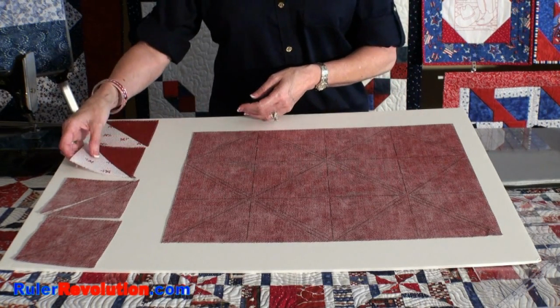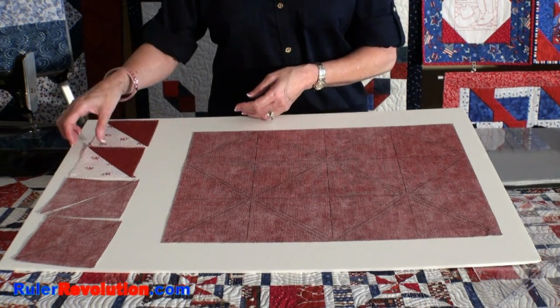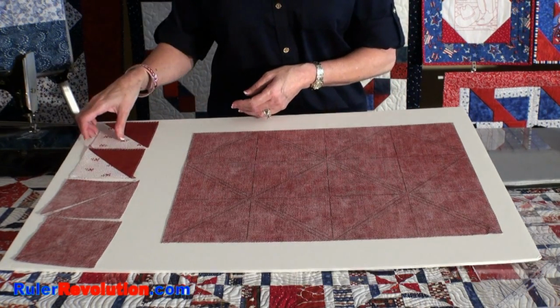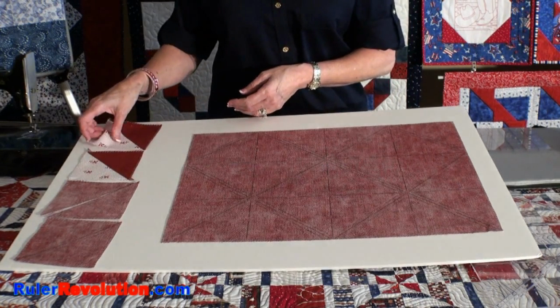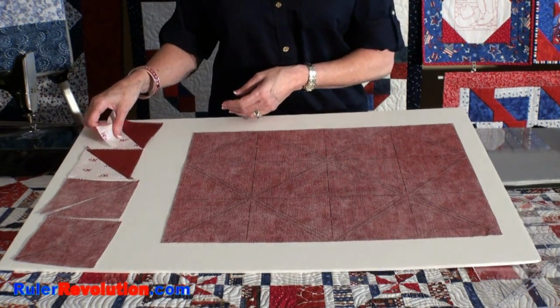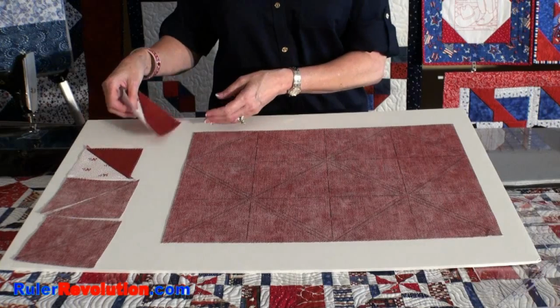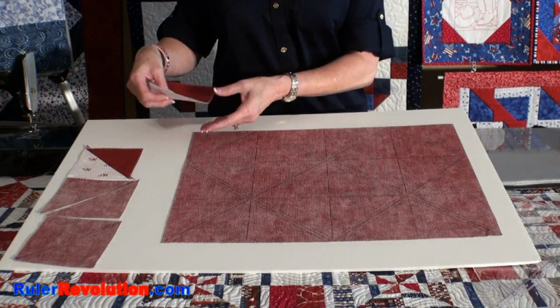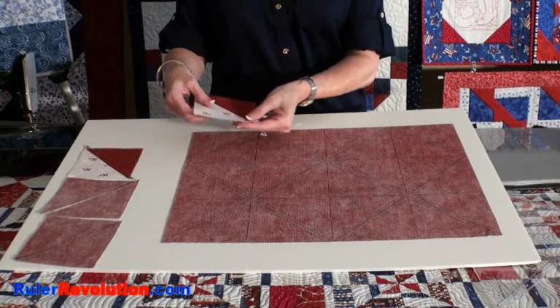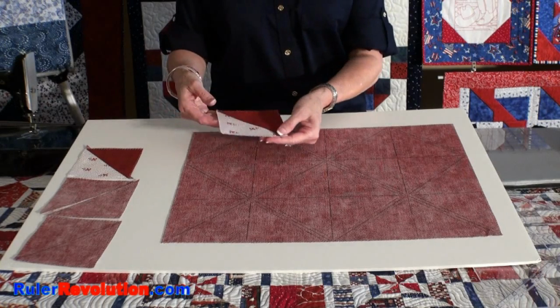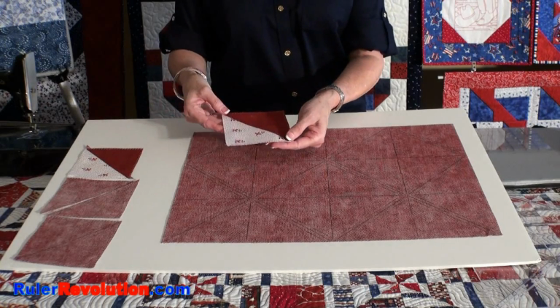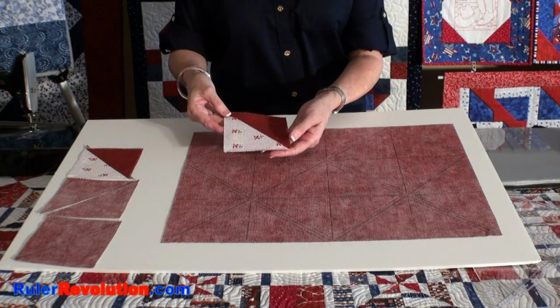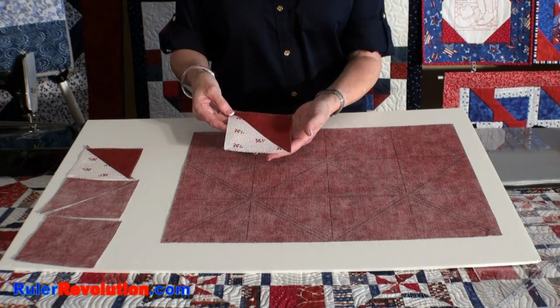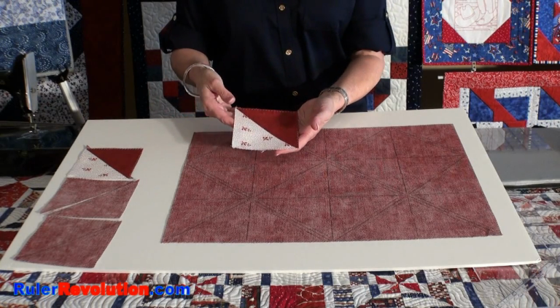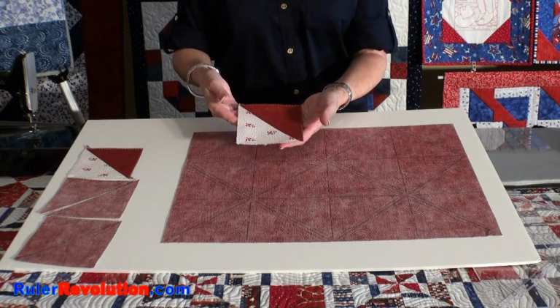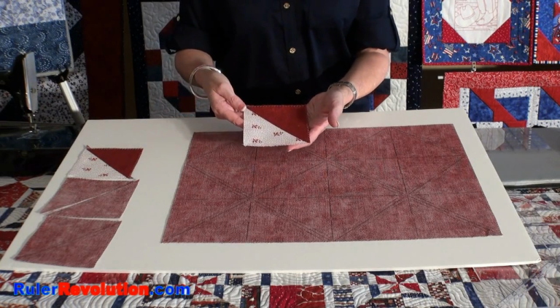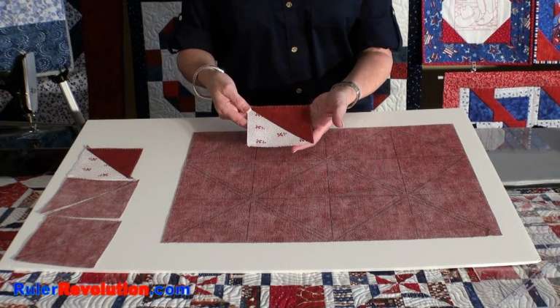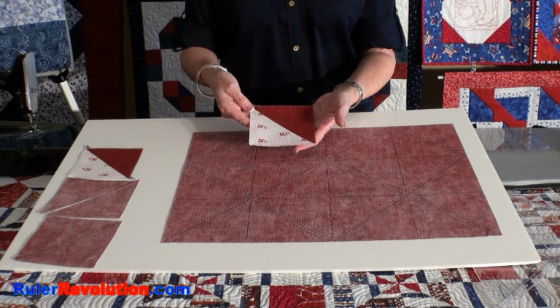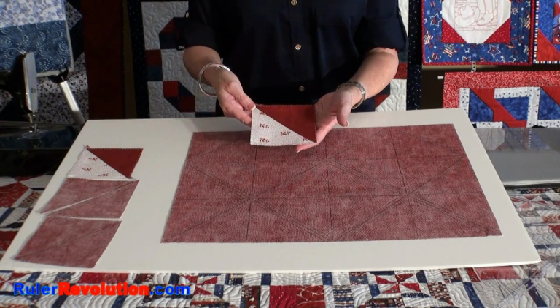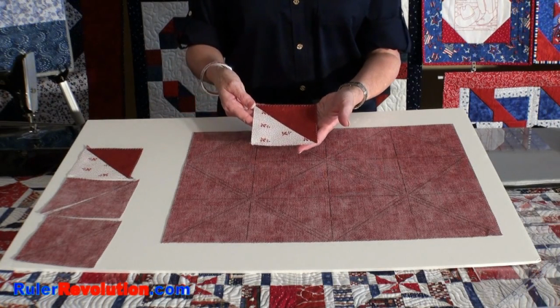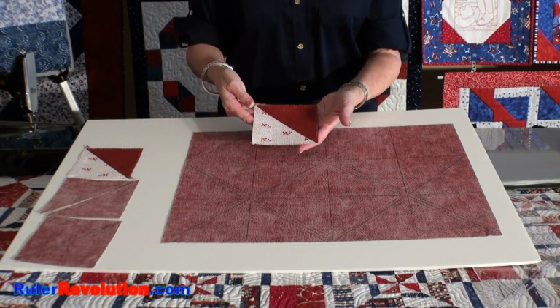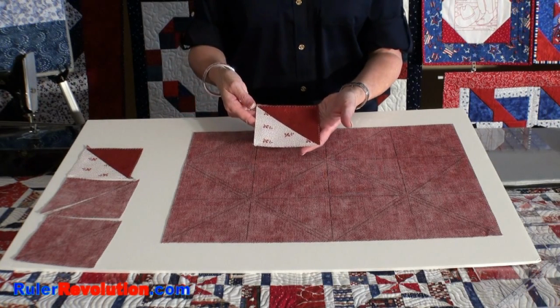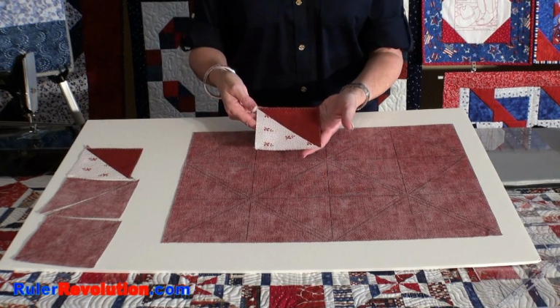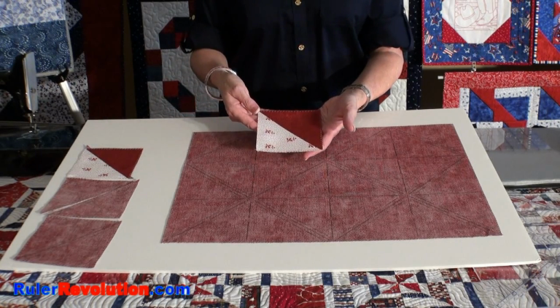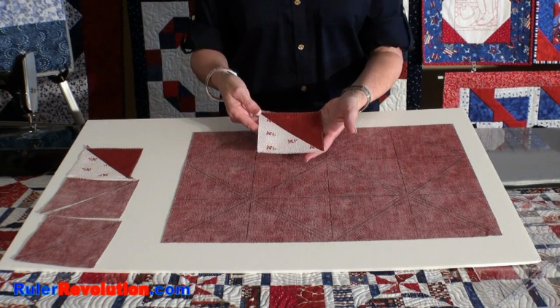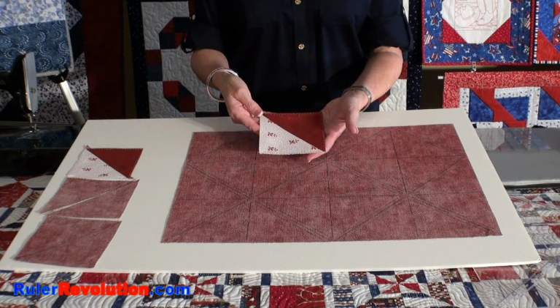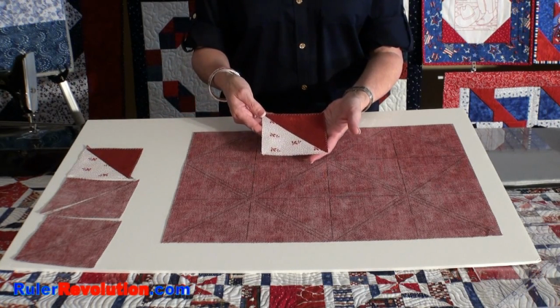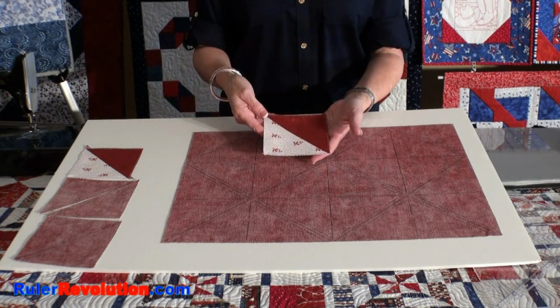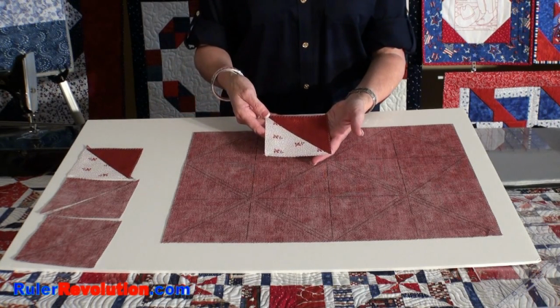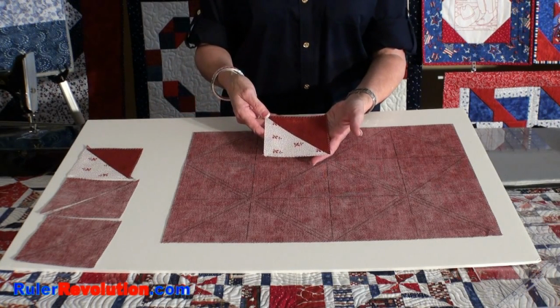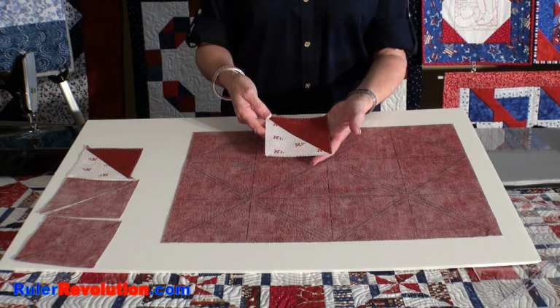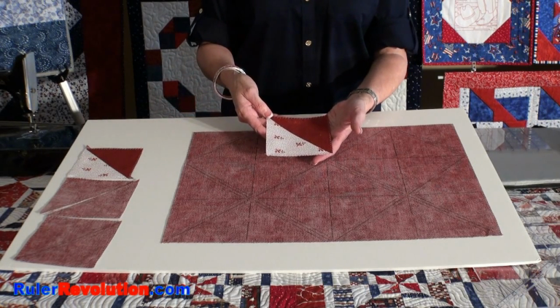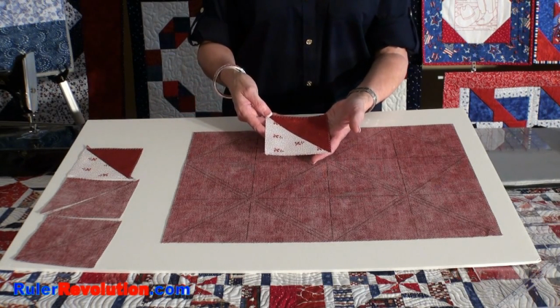Those are the units that you will take to your ironing board, open up, and you will have a half square triangle. Once you cut off the extra little points on the end, you have a perfectly completed half square triangle ready for your project.